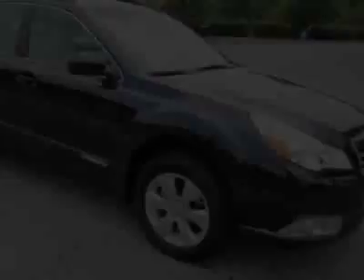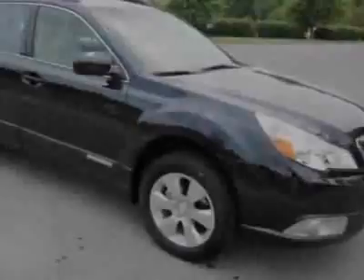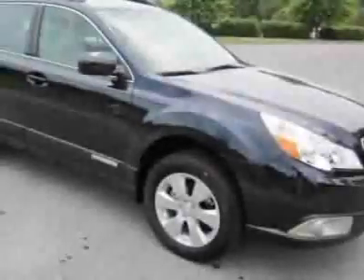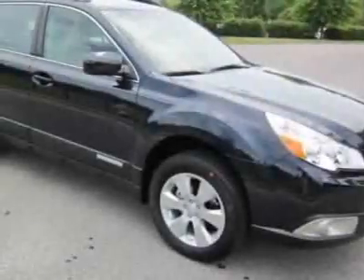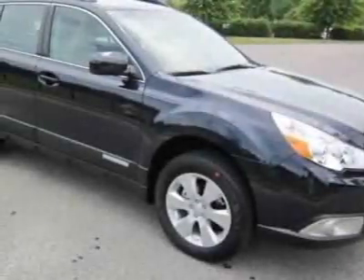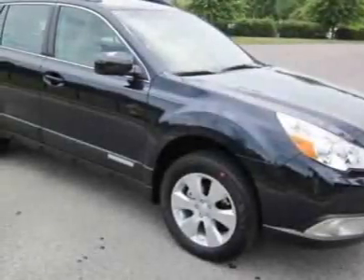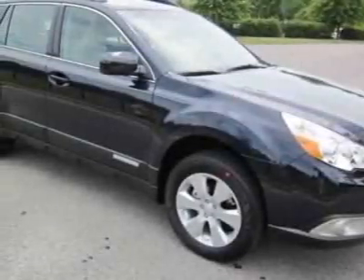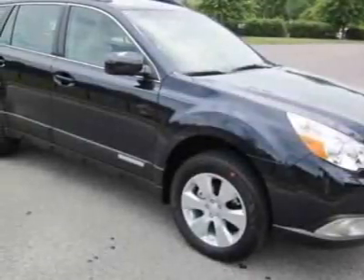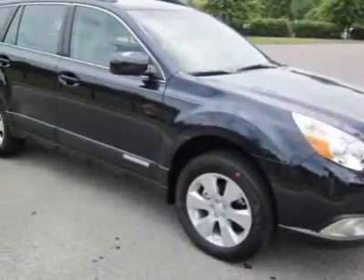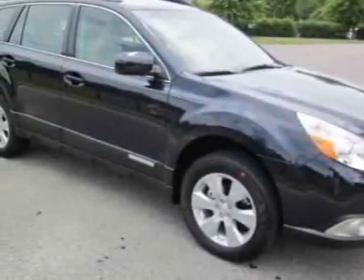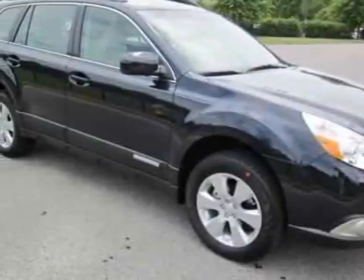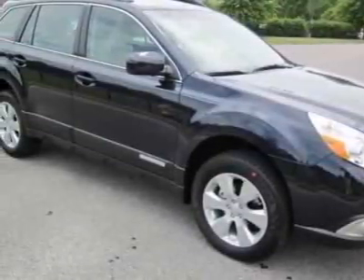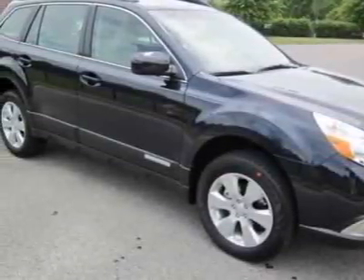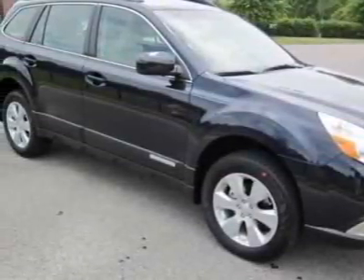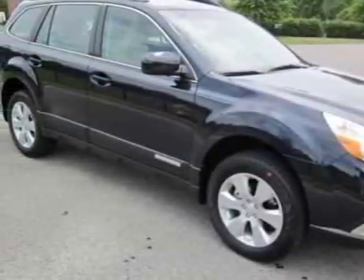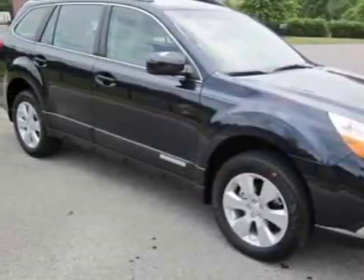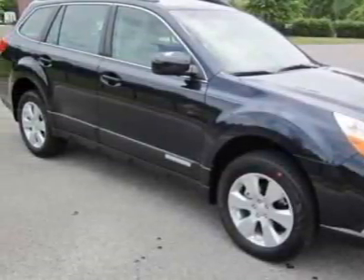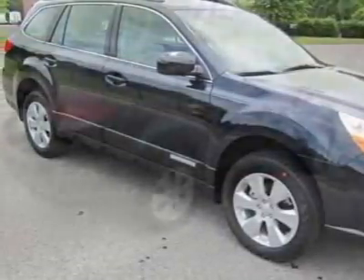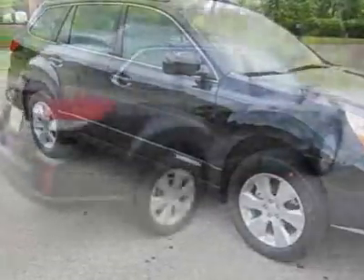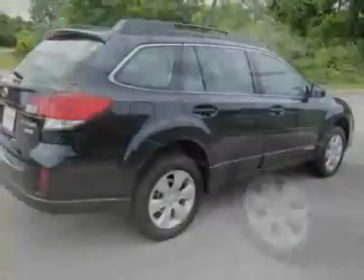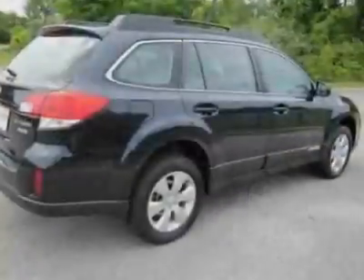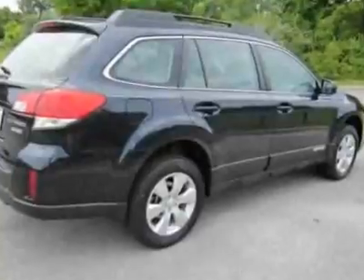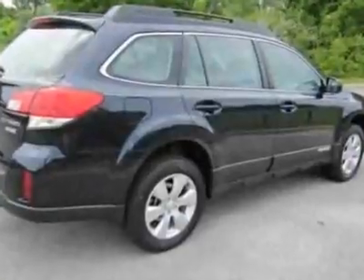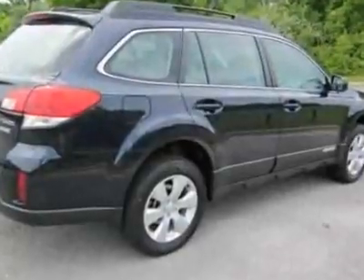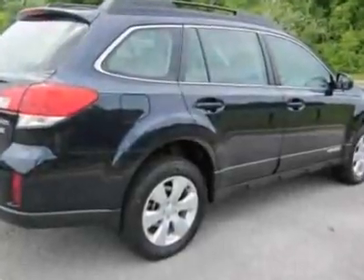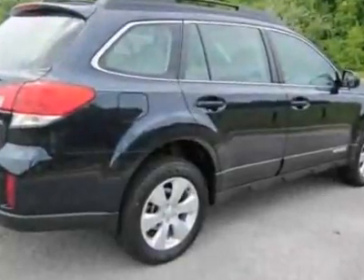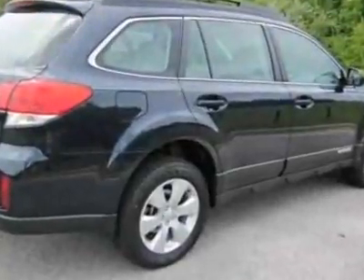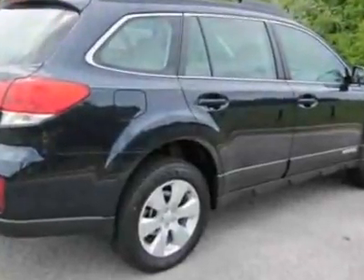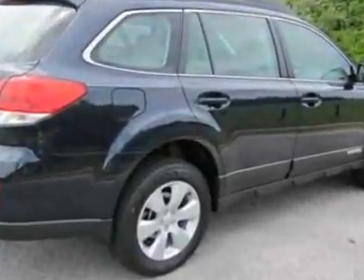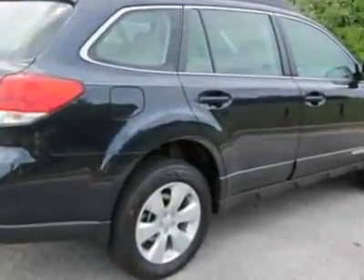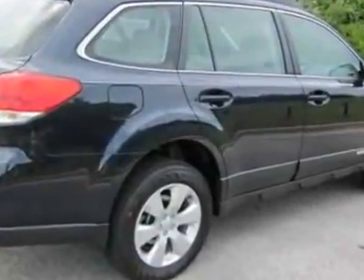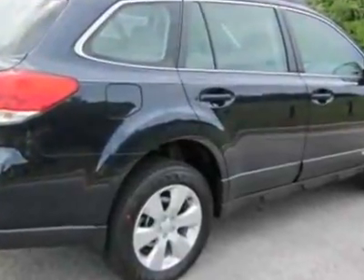Come take a look at this new 2012 Subaru Outback. For your protection, this vehicle has a full factory warranty.